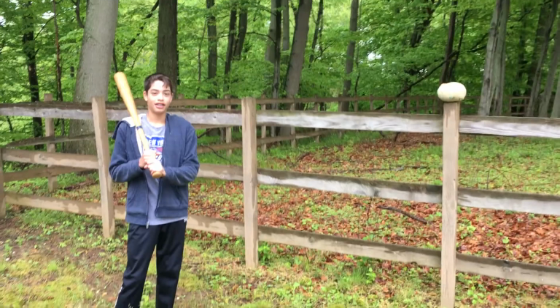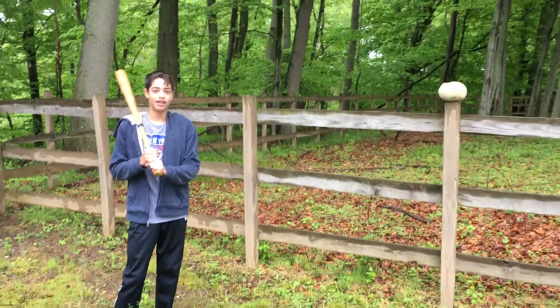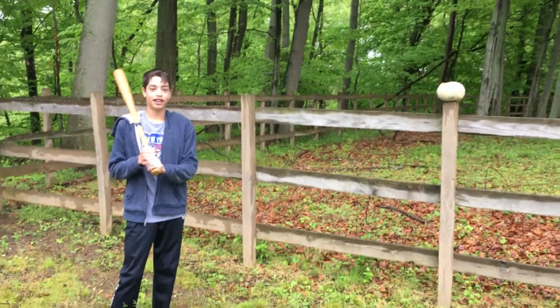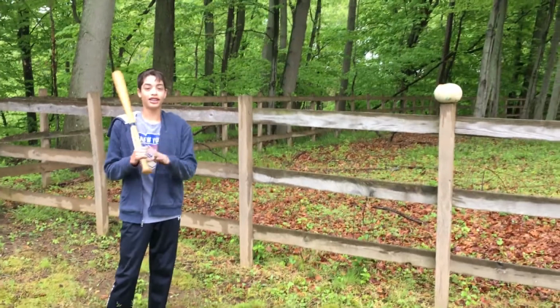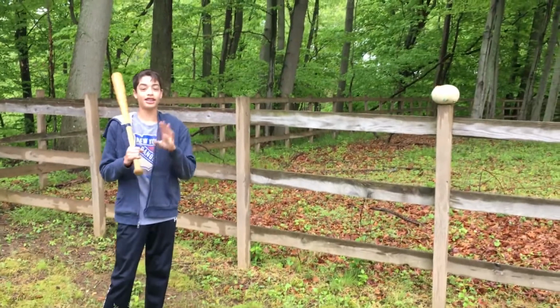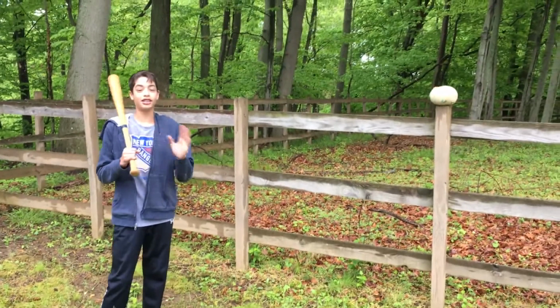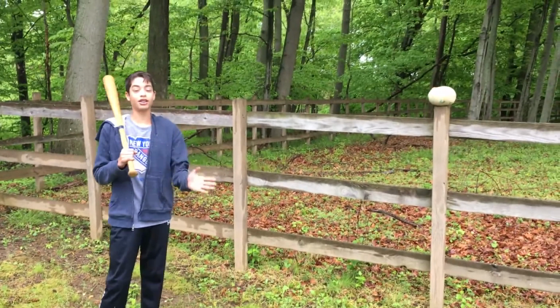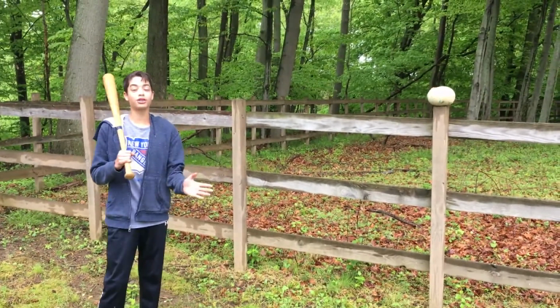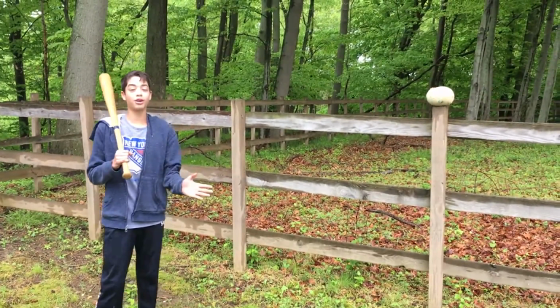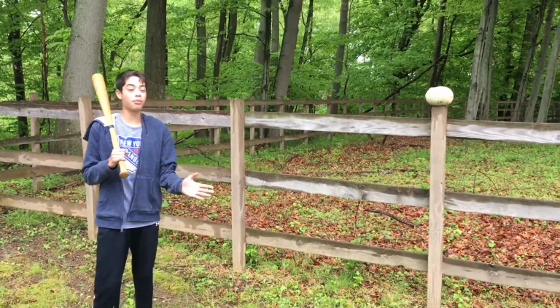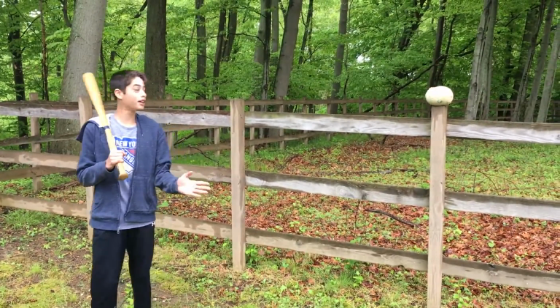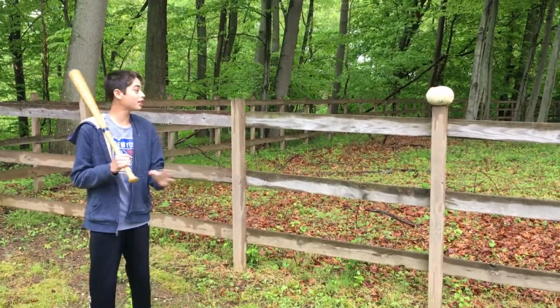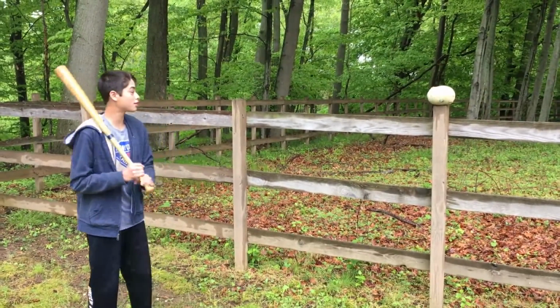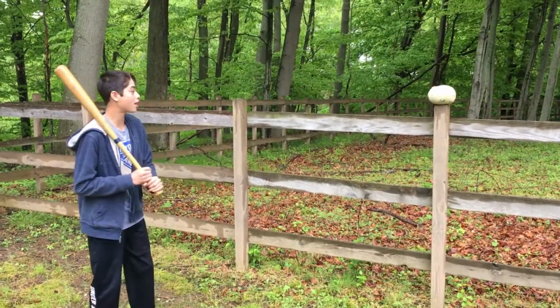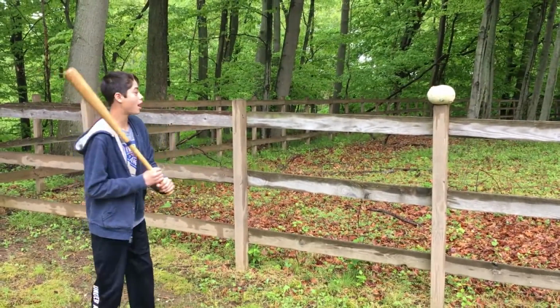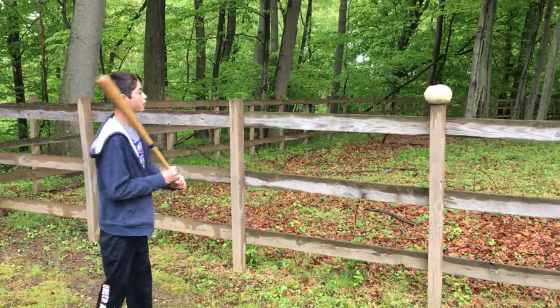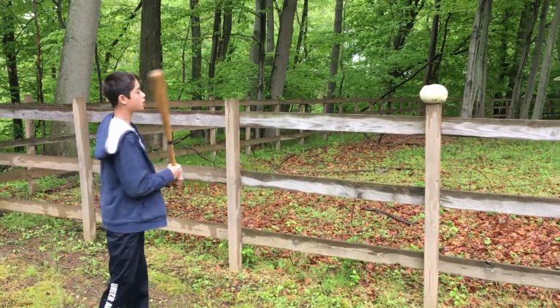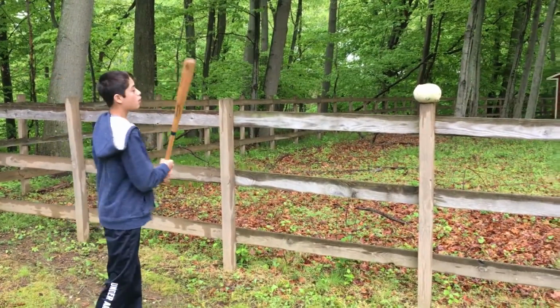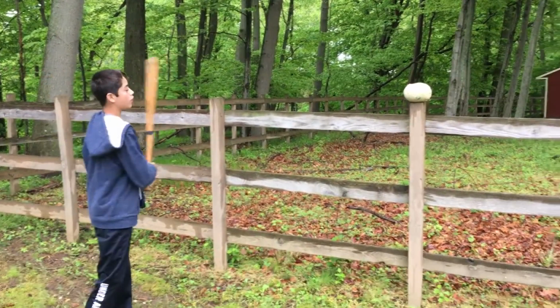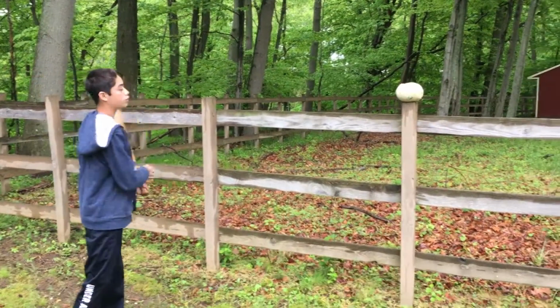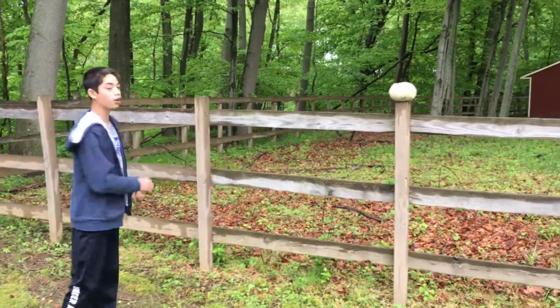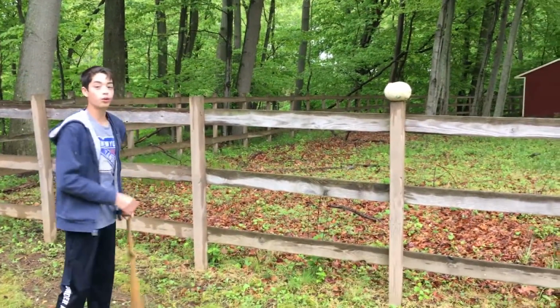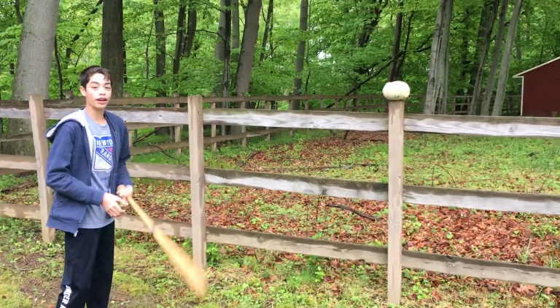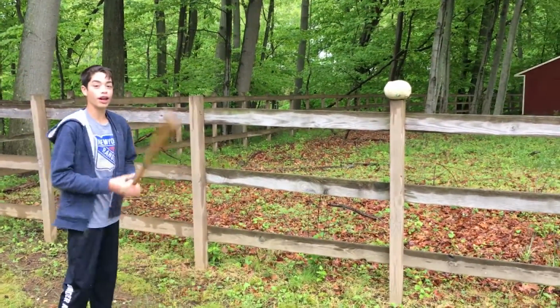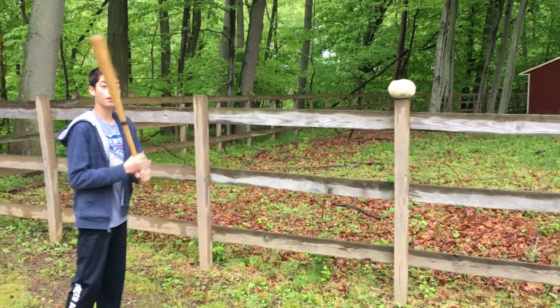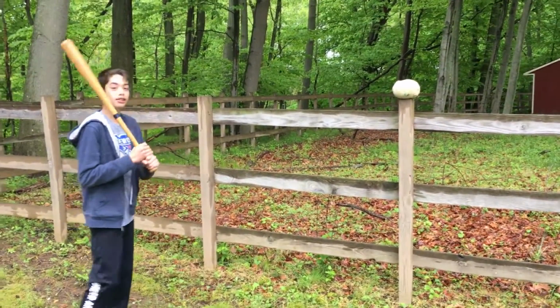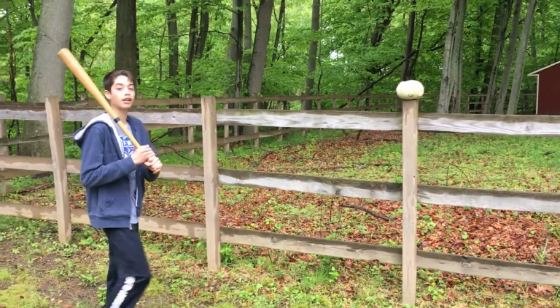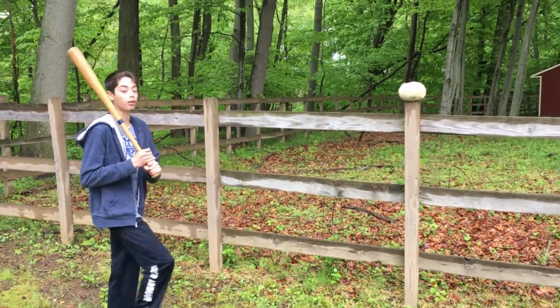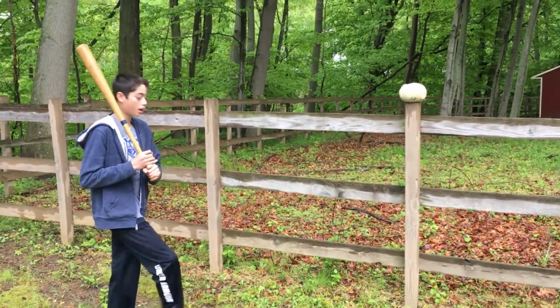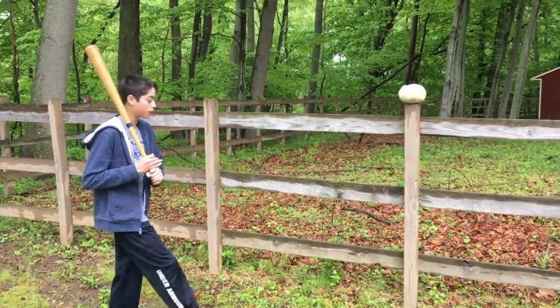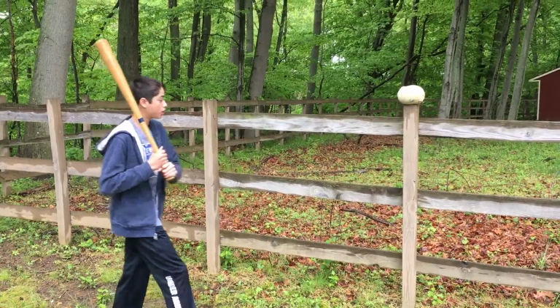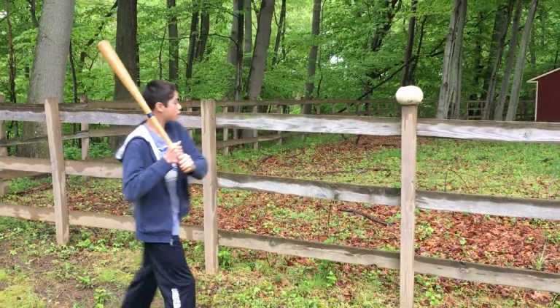All right, this is our control melon. This is what happens when you don't wear a helmet, so wear a helmet, kids.